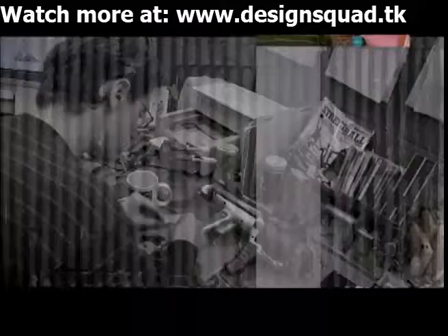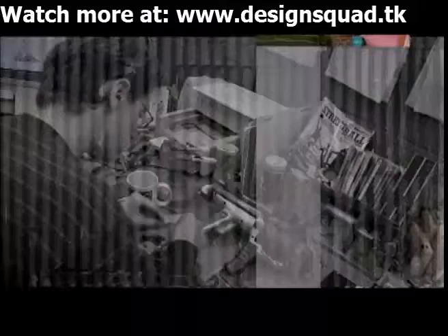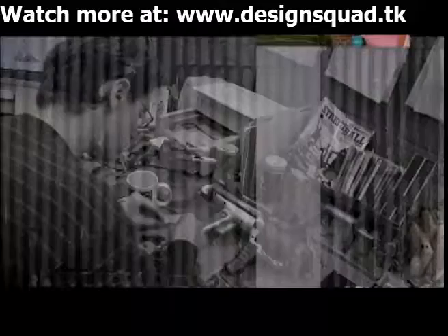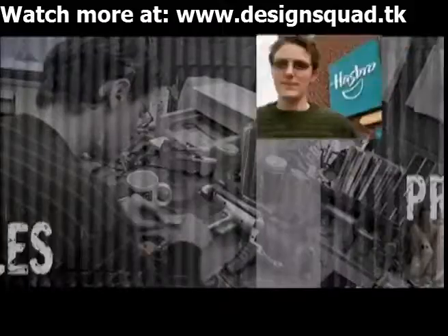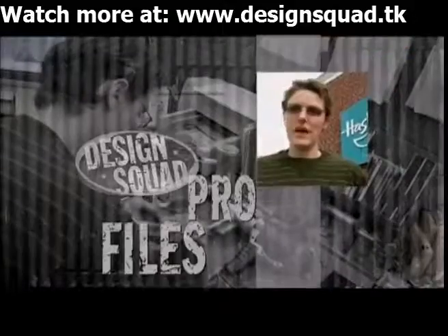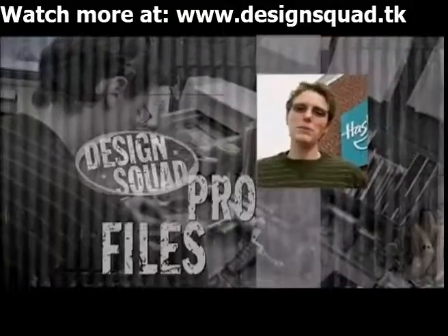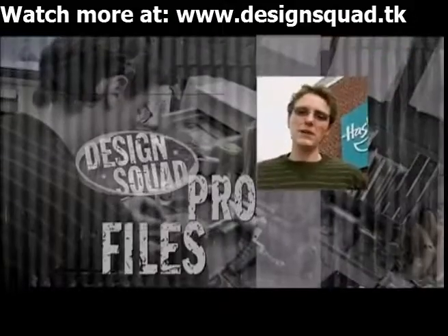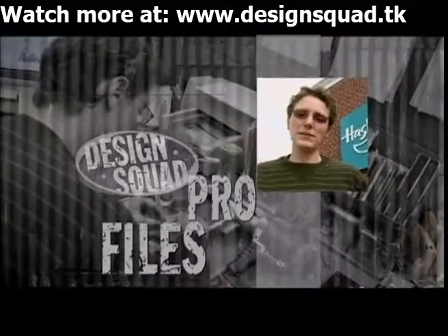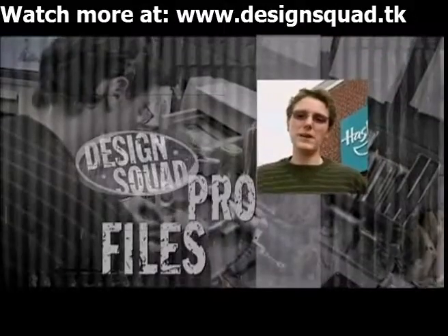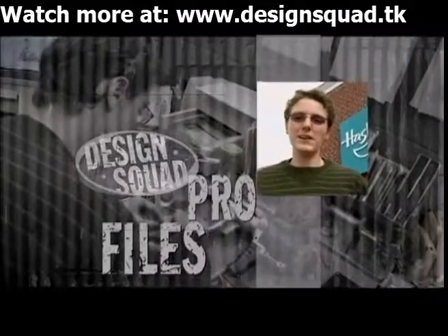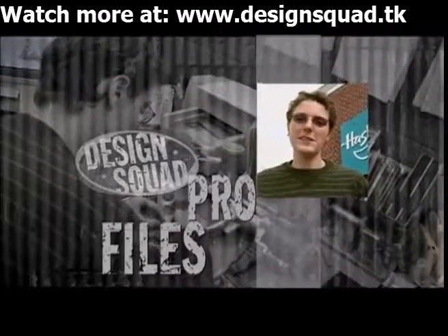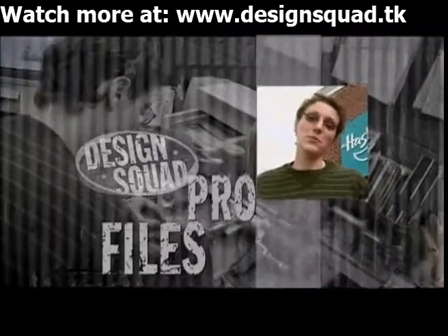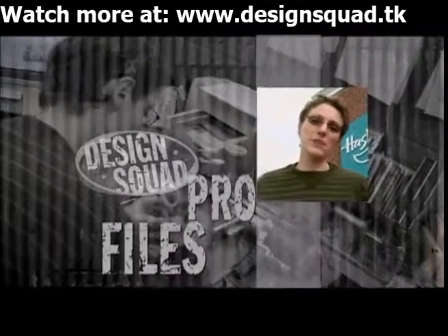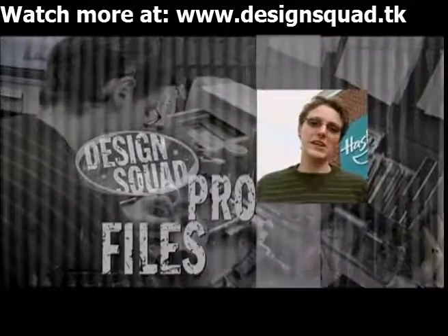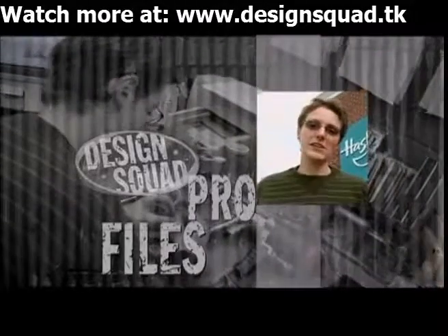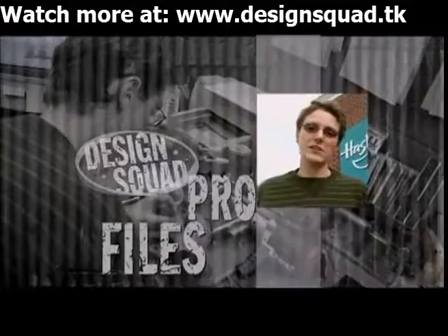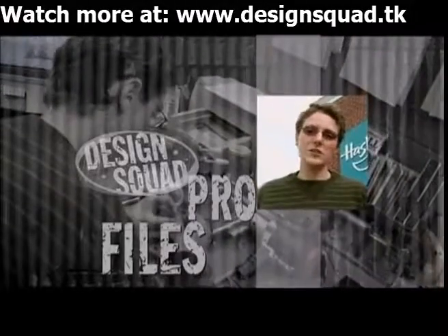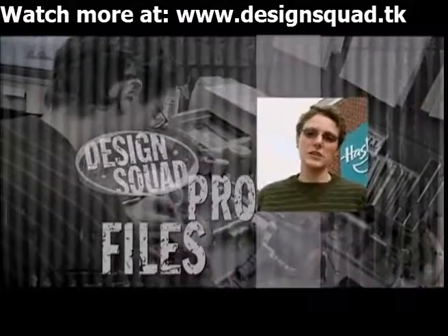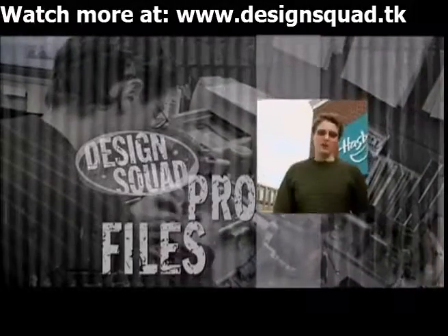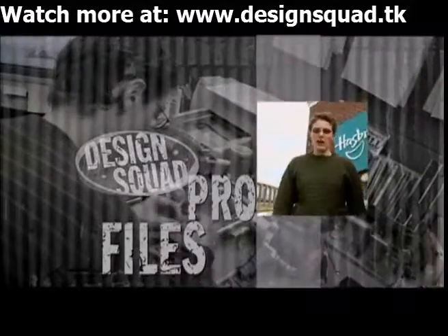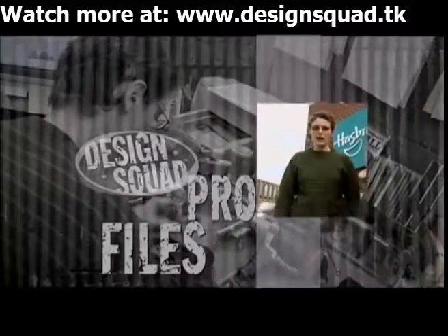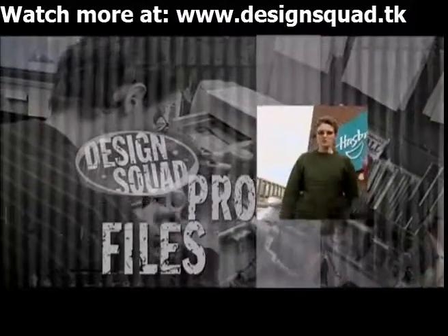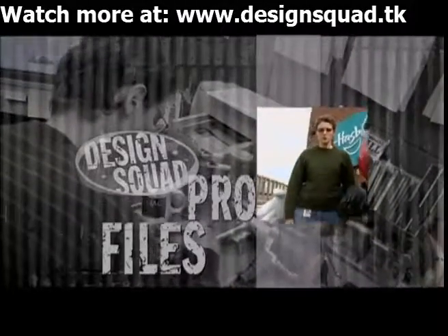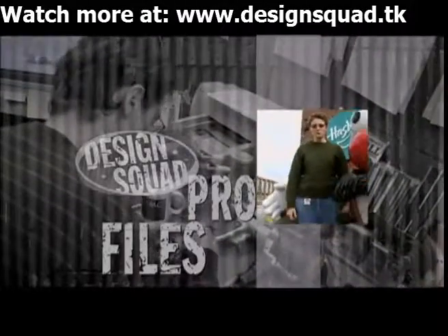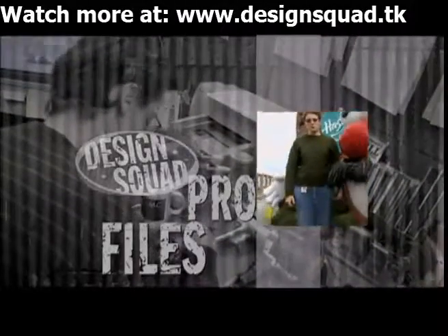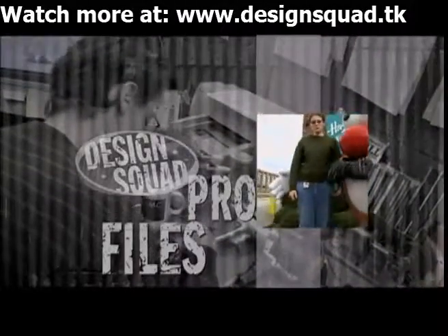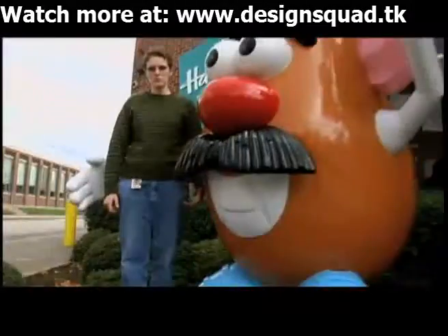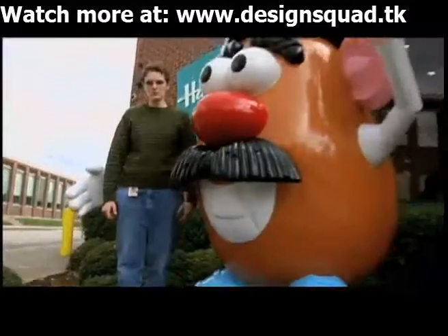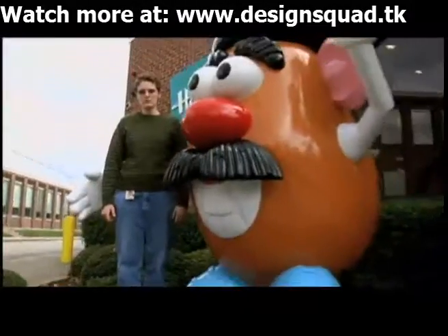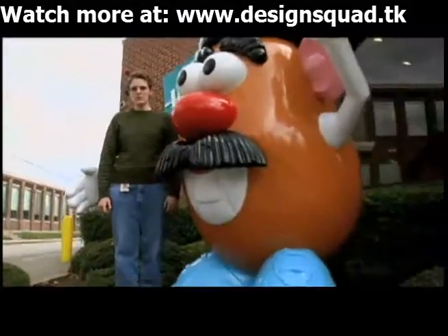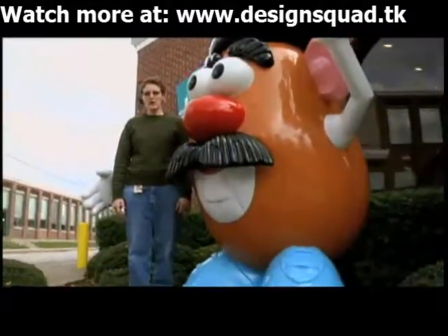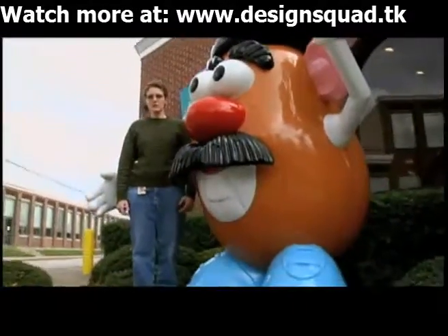I'm Amanda Bly. I'm a mechanical engineer. I have the coolest job in the world. I make toys.